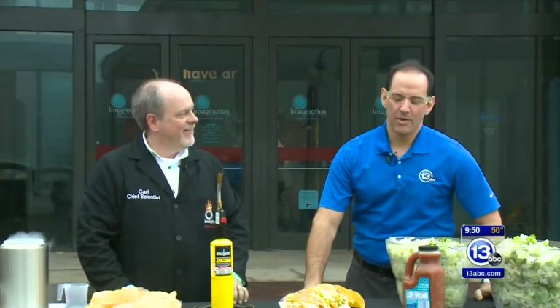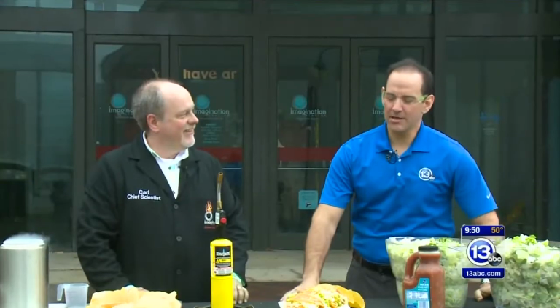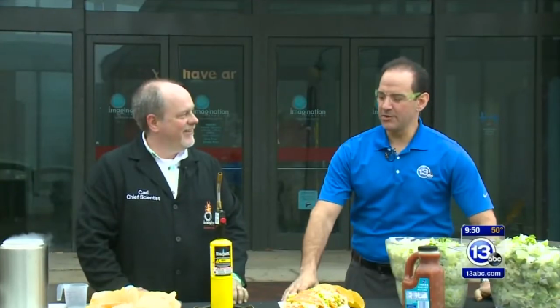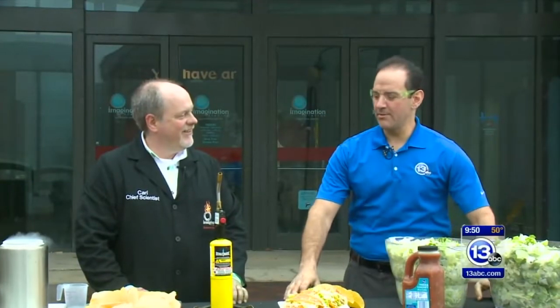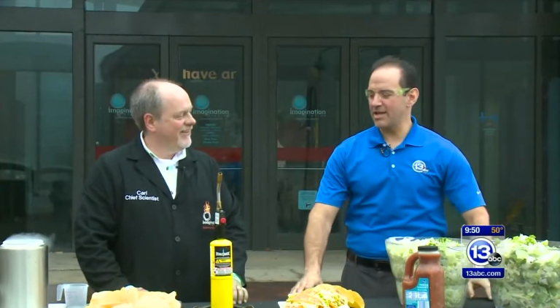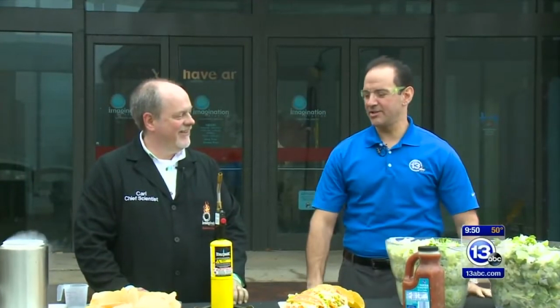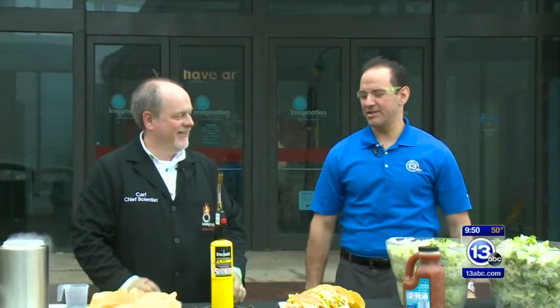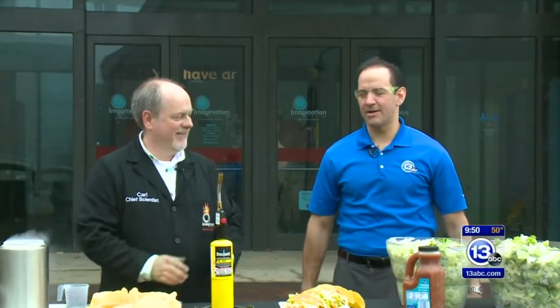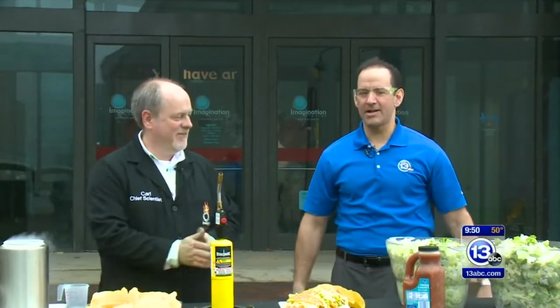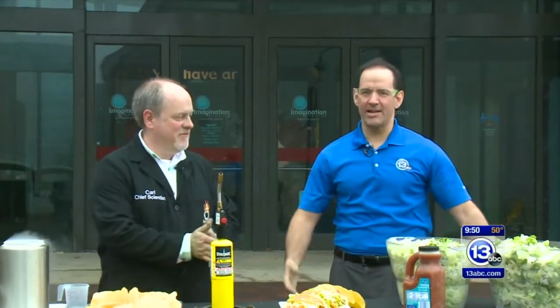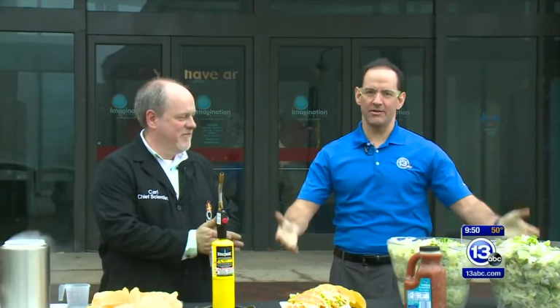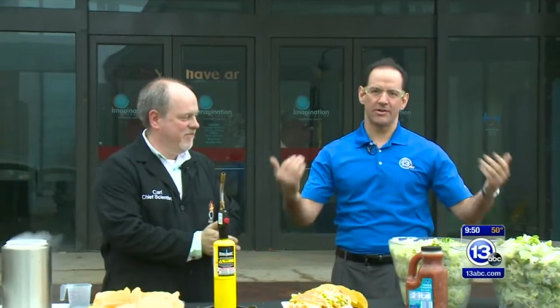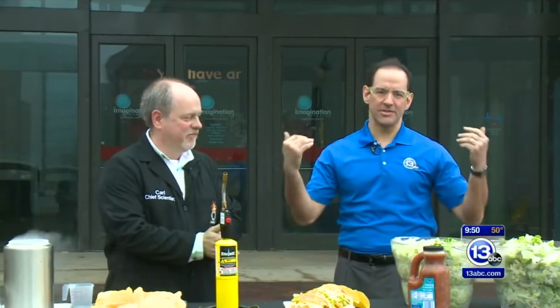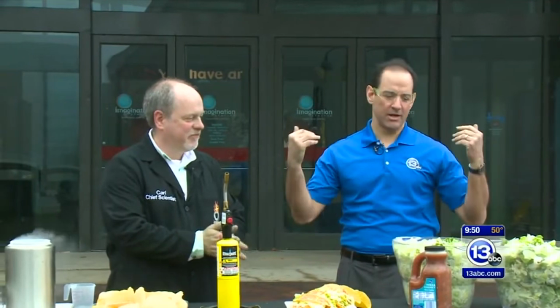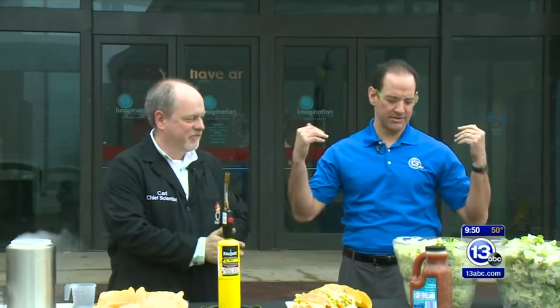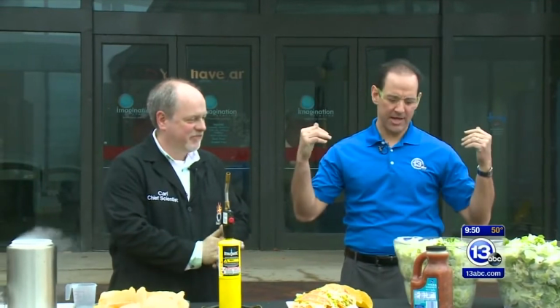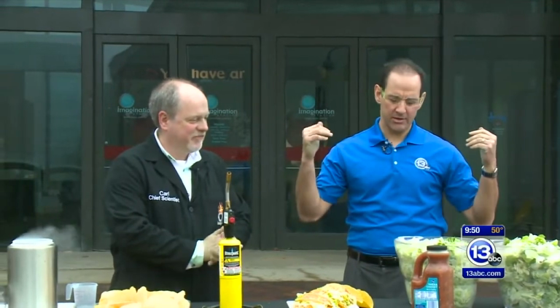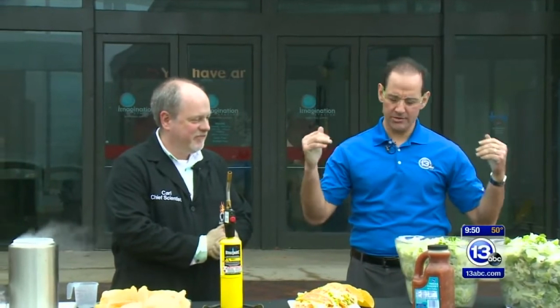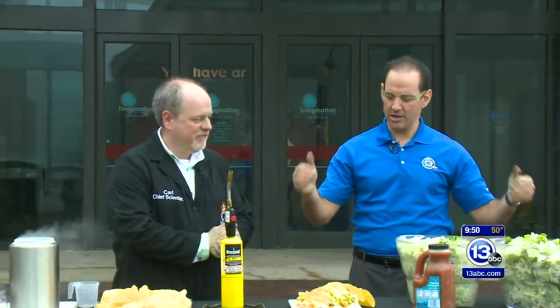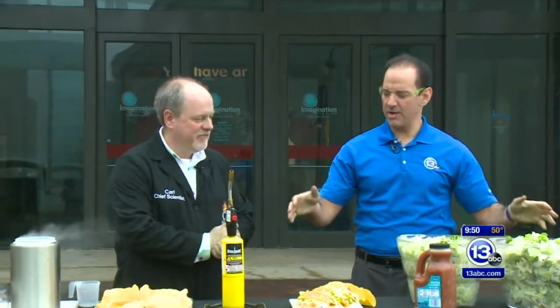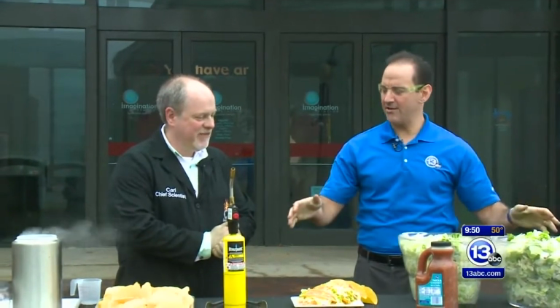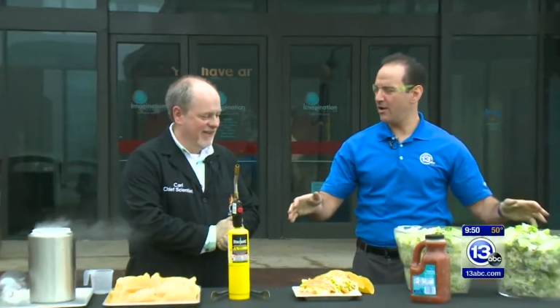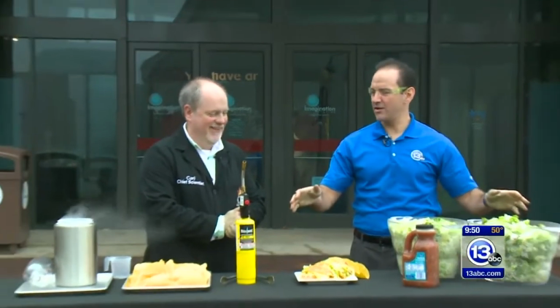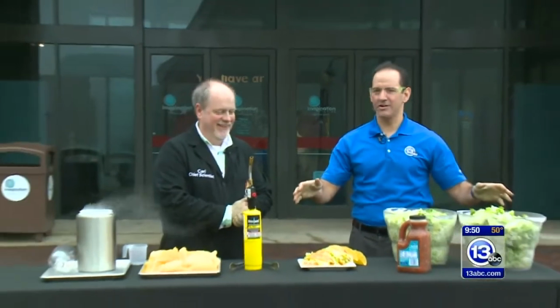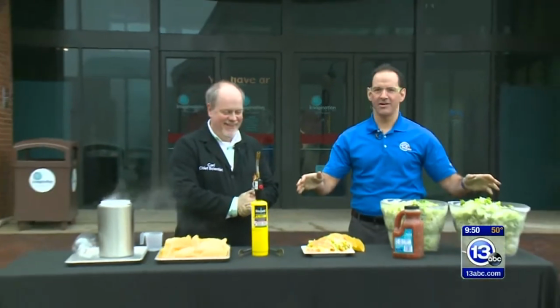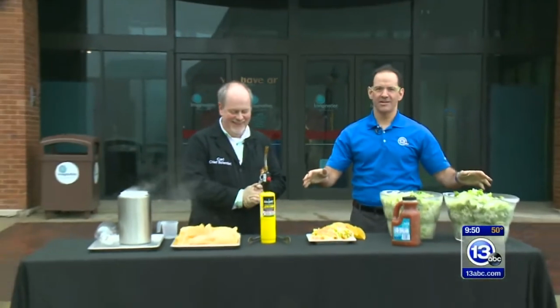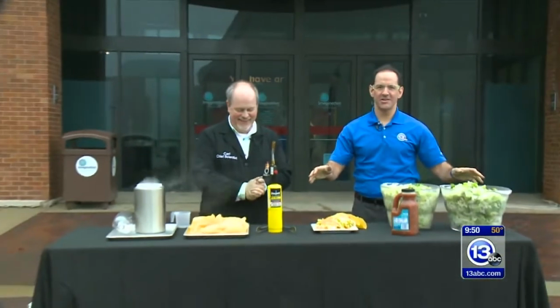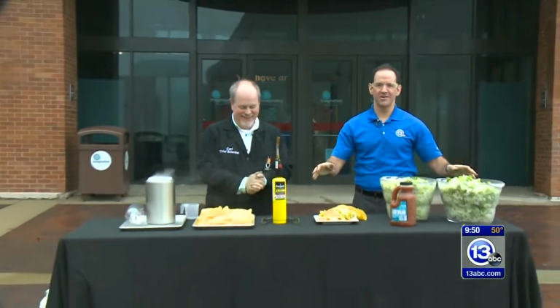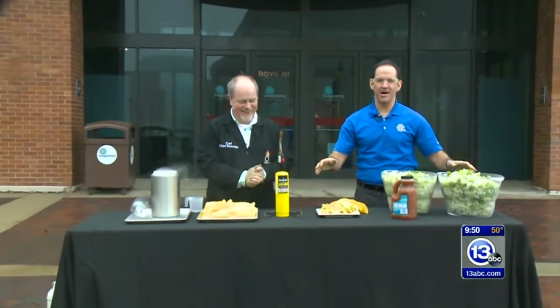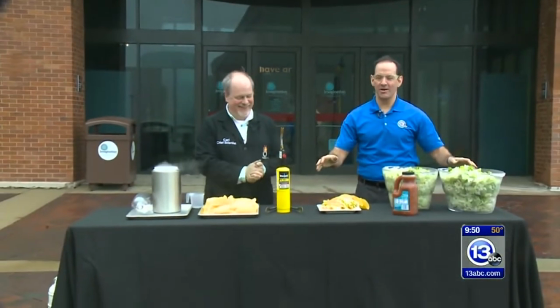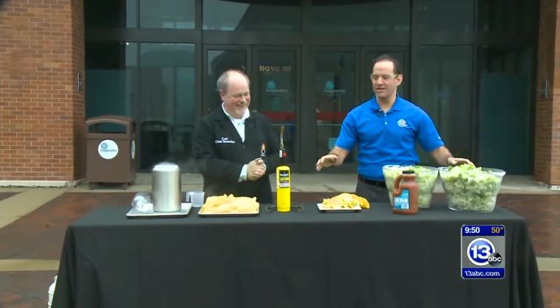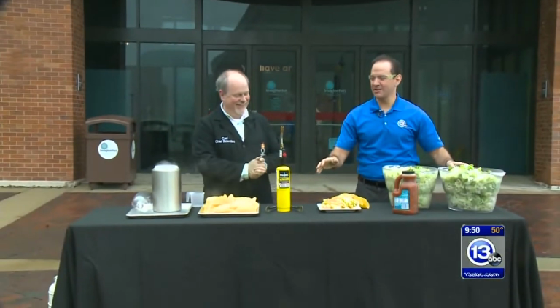Welcome to Imagine It! Come on down to Crazy Carl's Taco Truck. We have all your Cinco de Mayo needs.